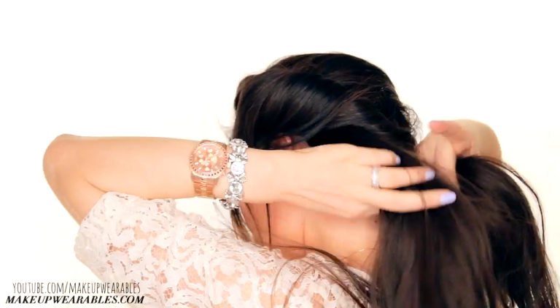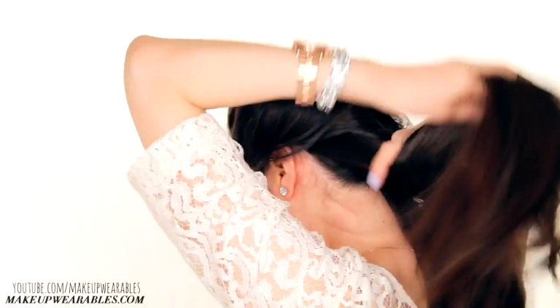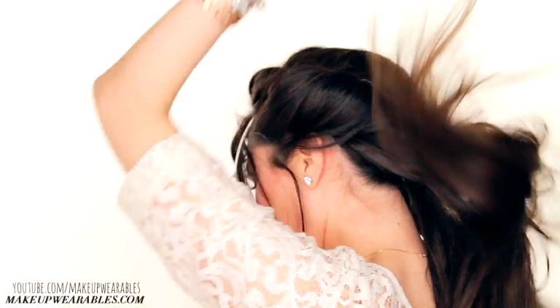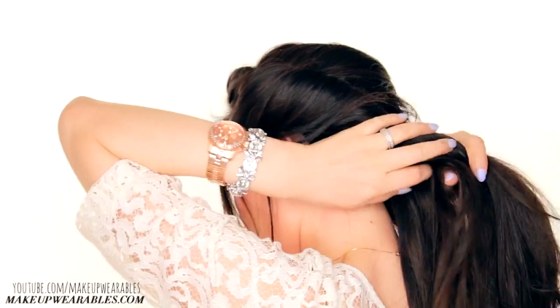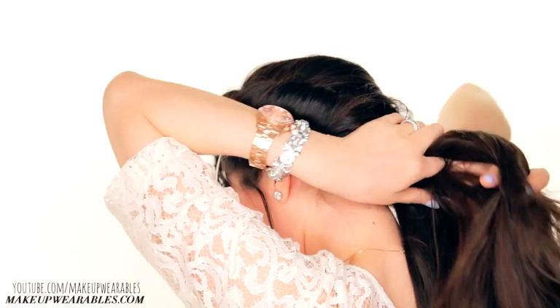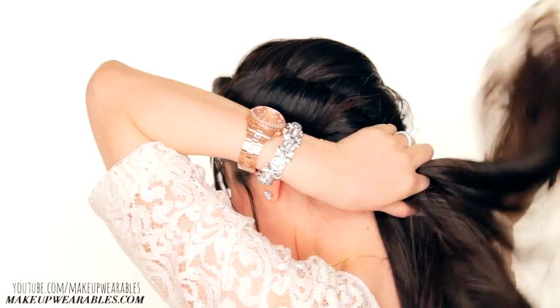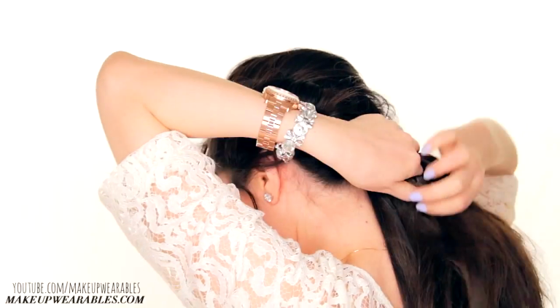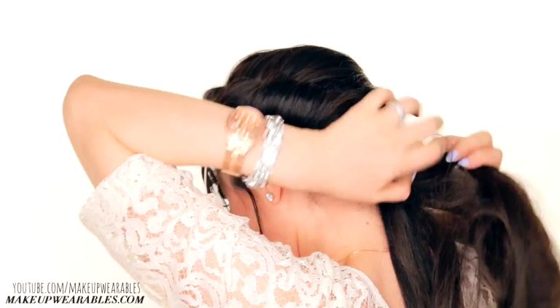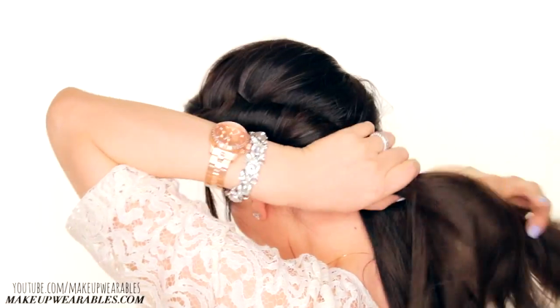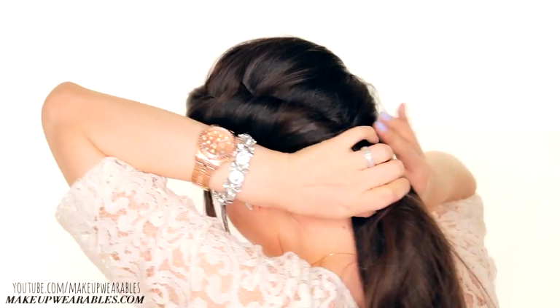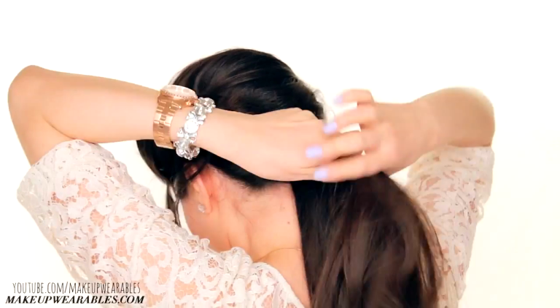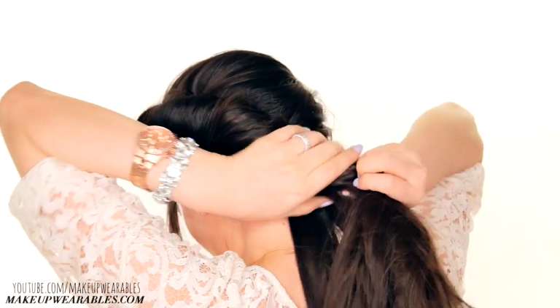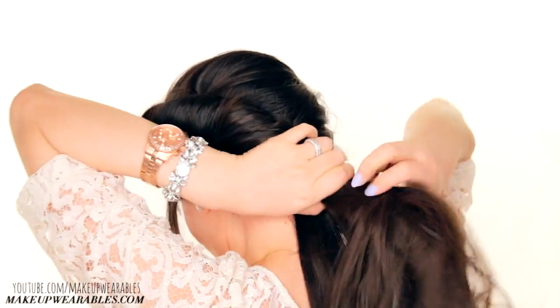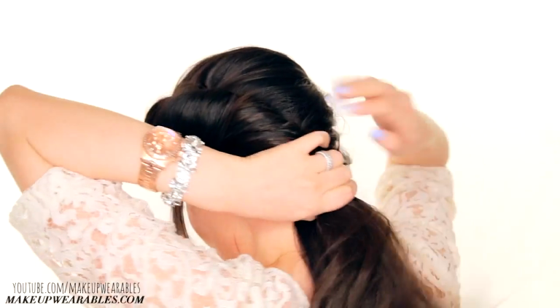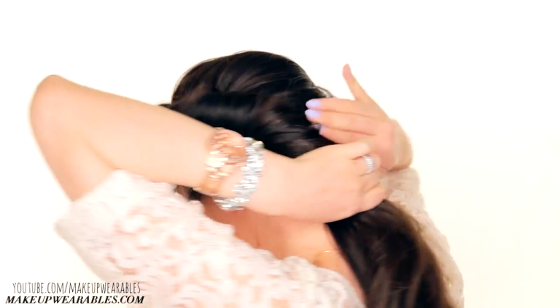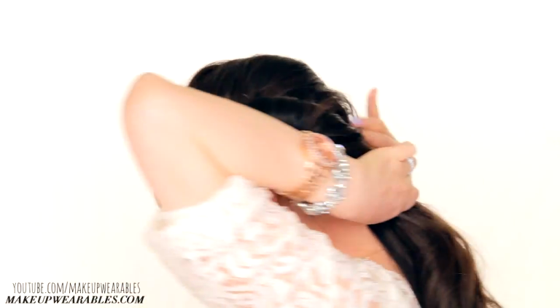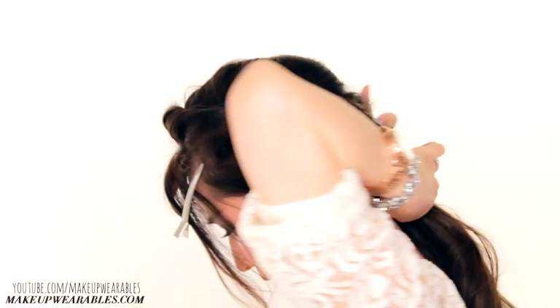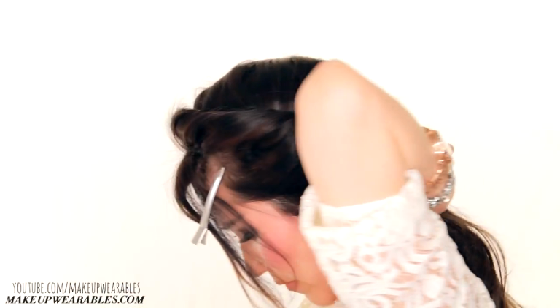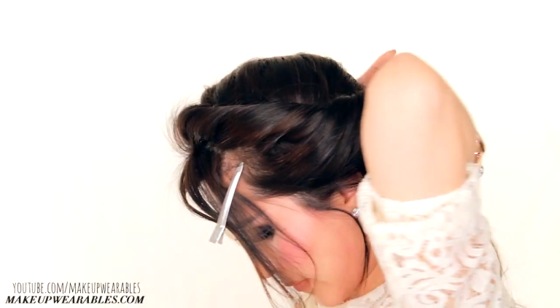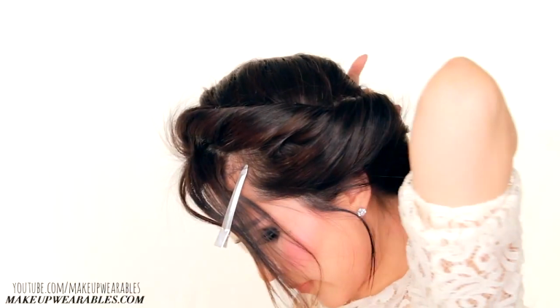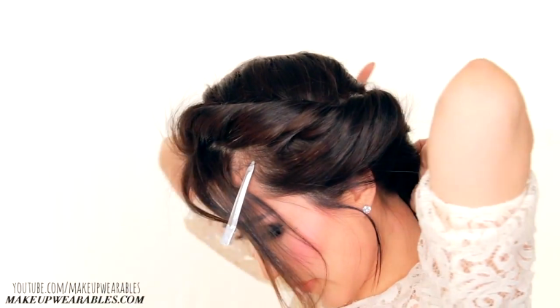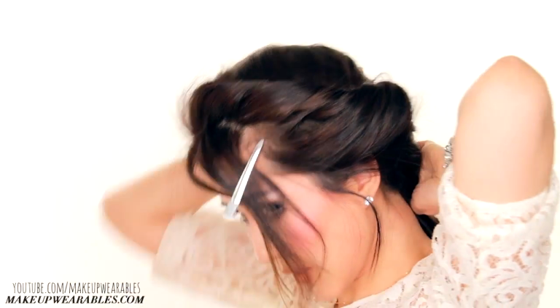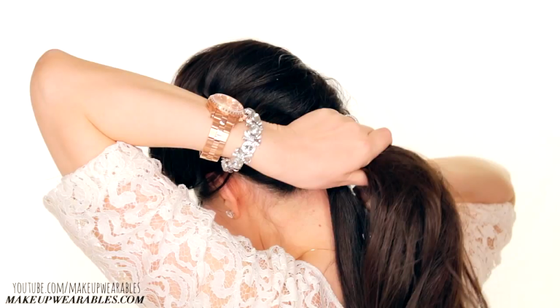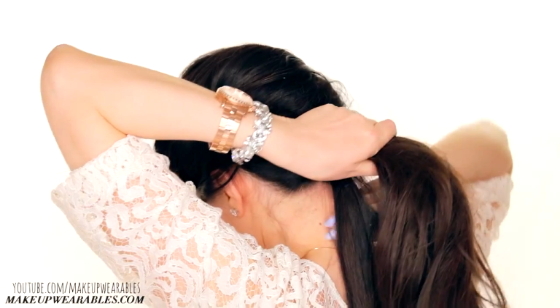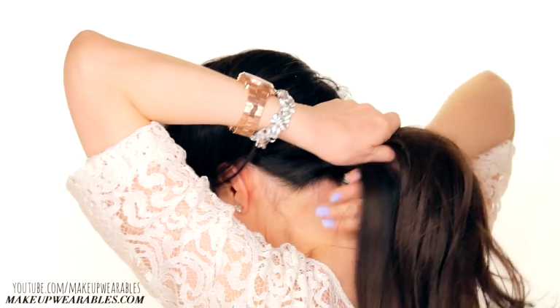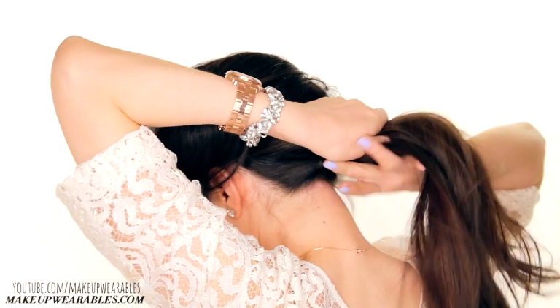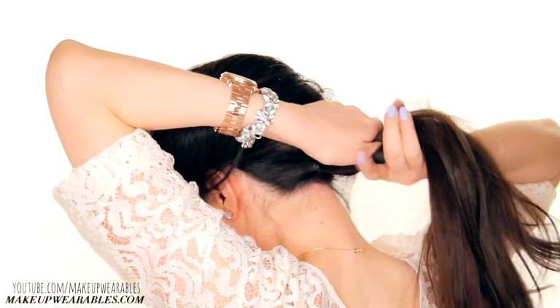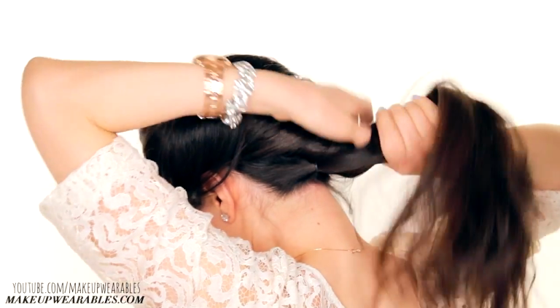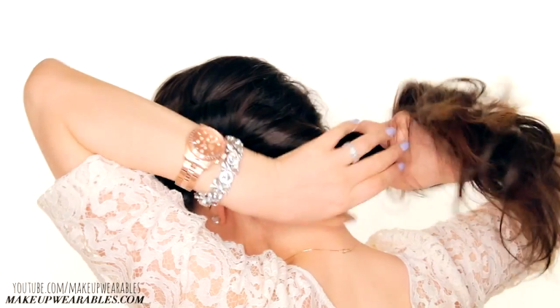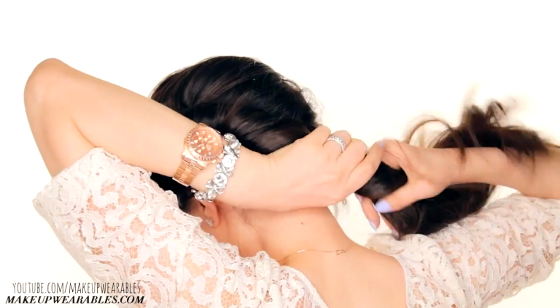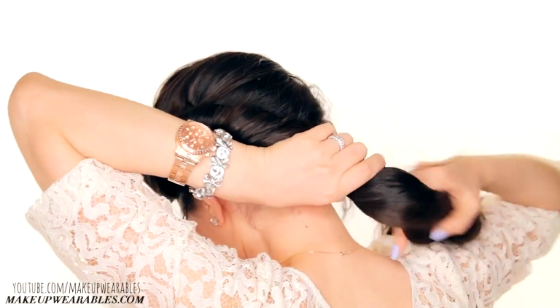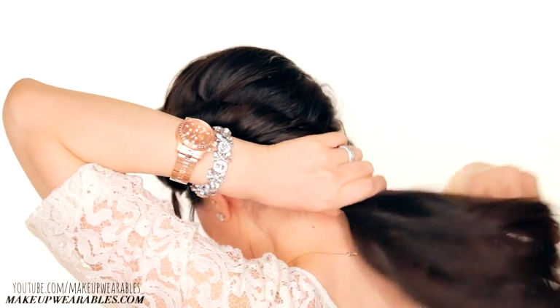Once all the hair is rolled up, incorporate your twist with the ponytail that we made earlier and then tie it with an elastic band.